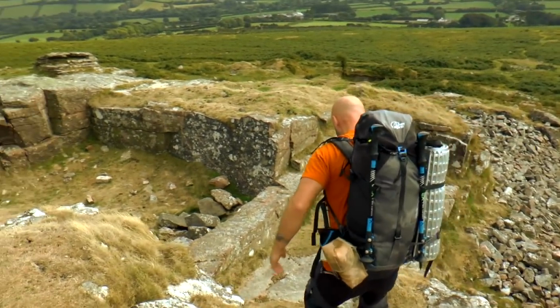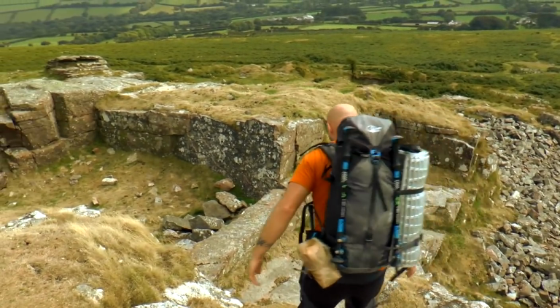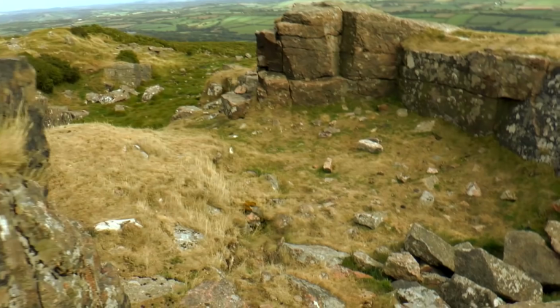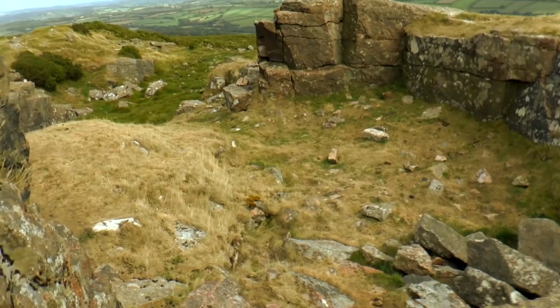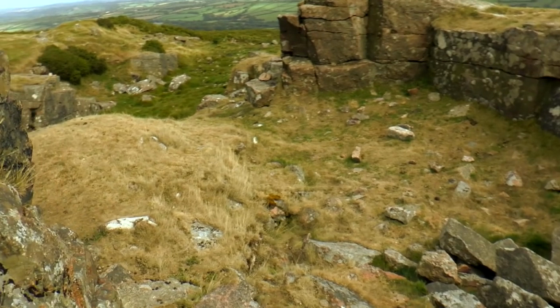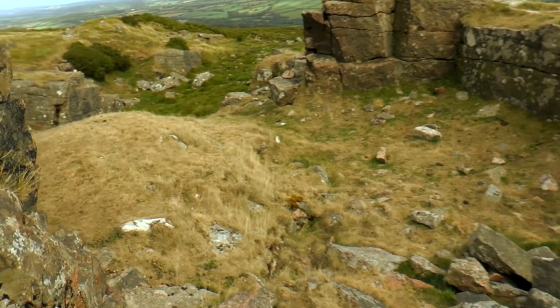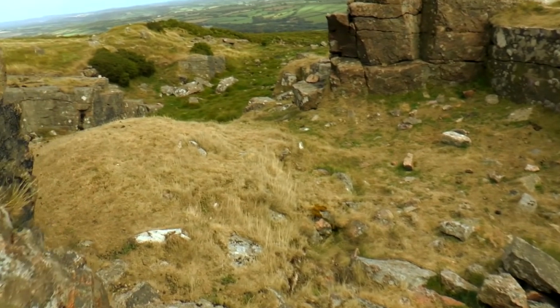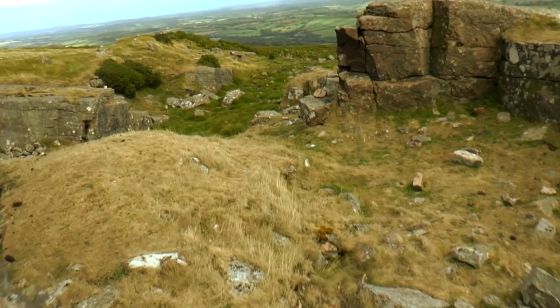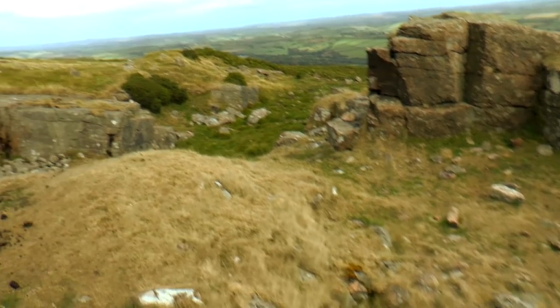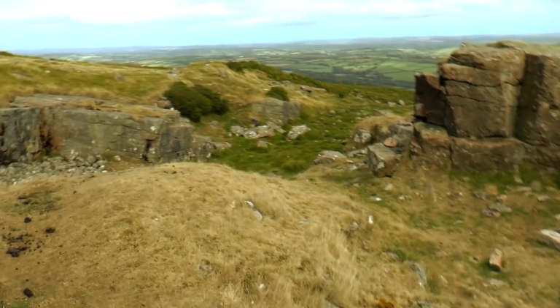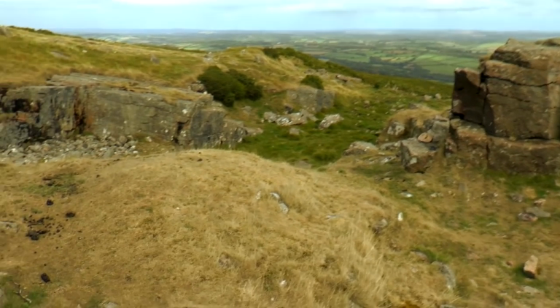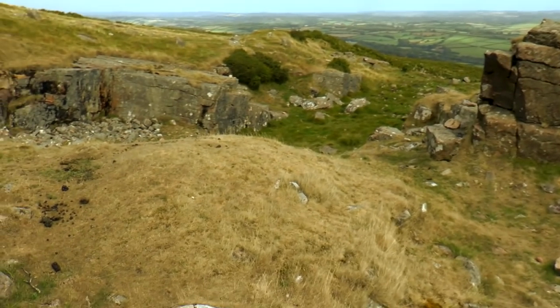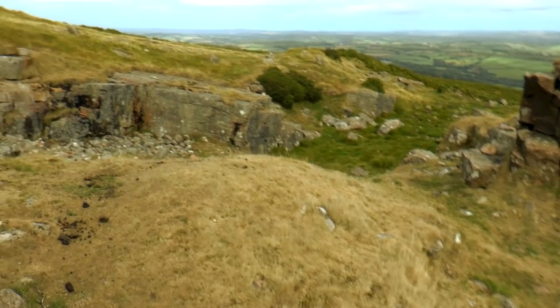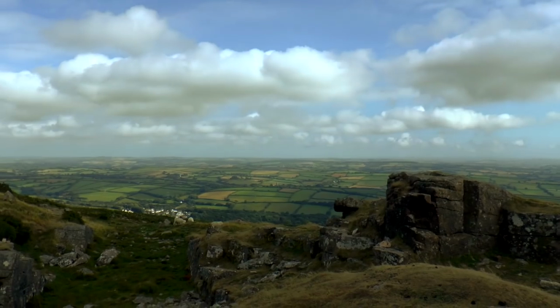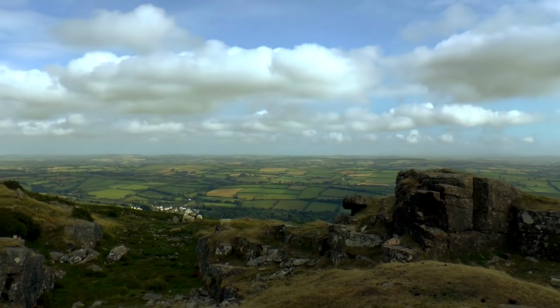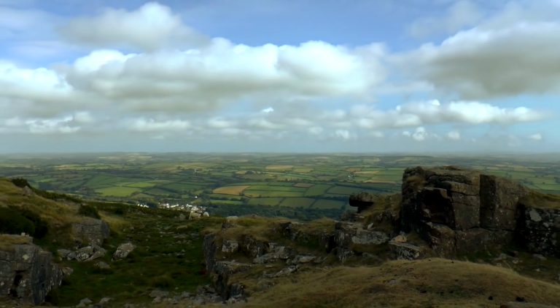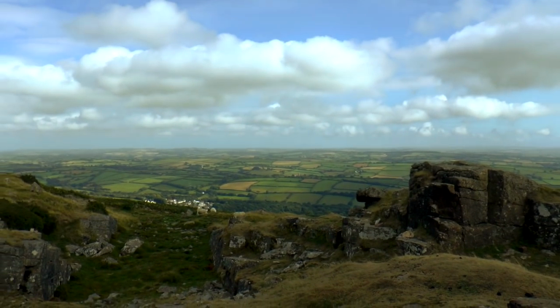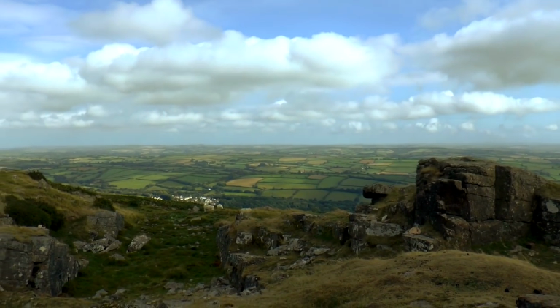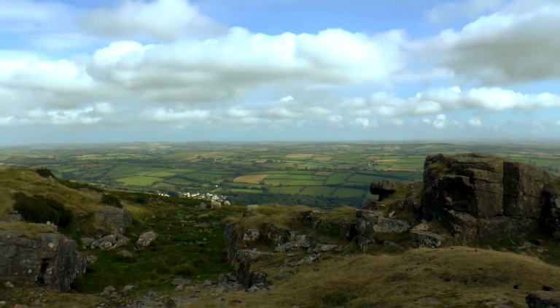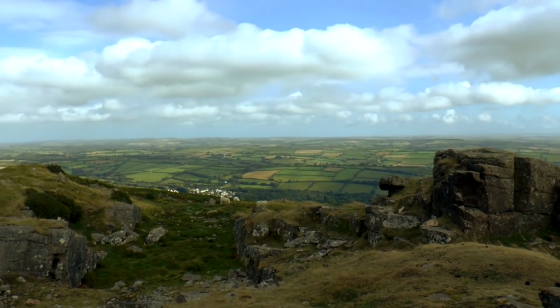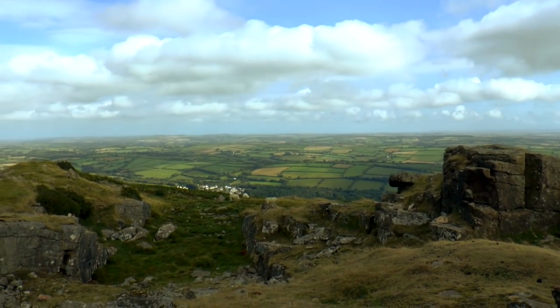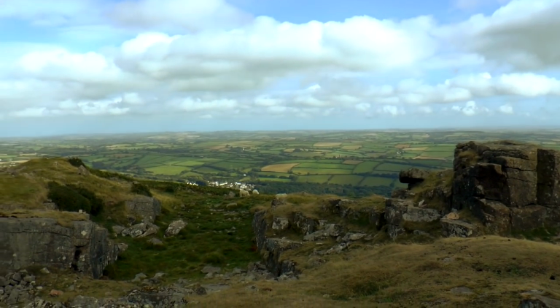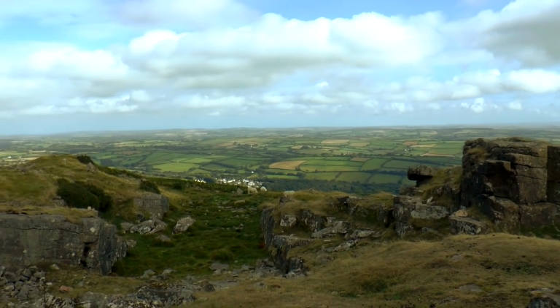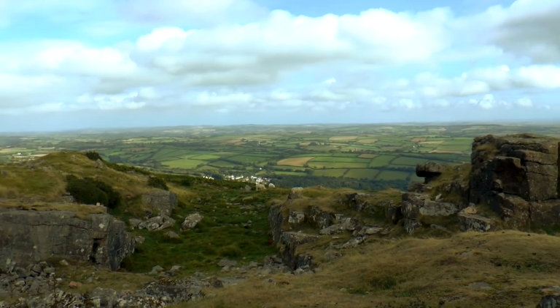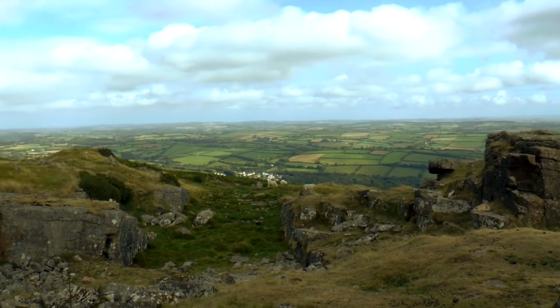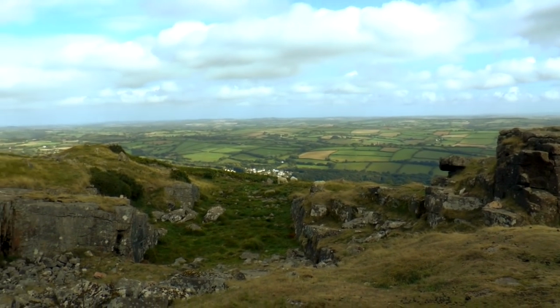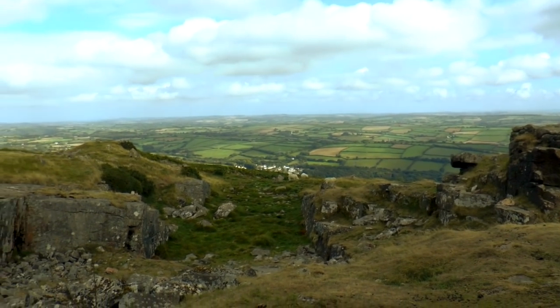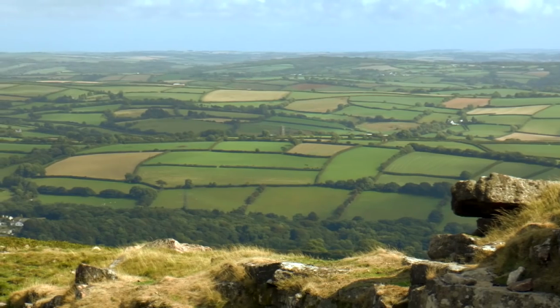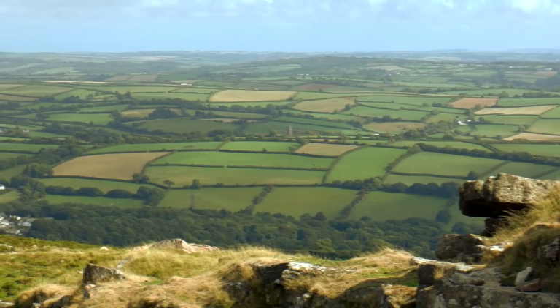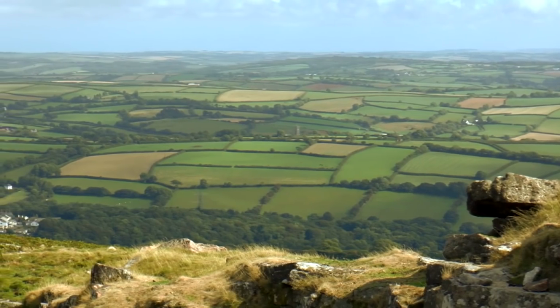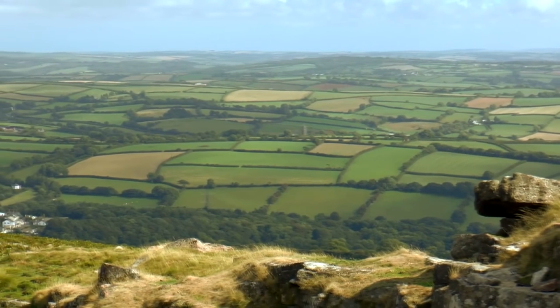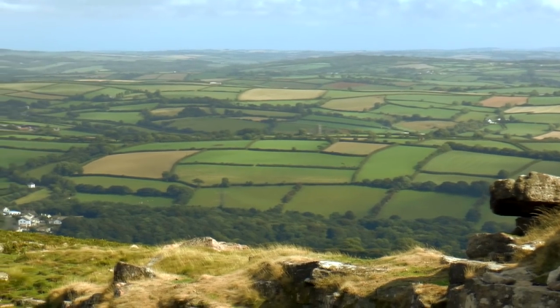So this is Western Beacons right now. The rolling hills of Devon off in the distance.